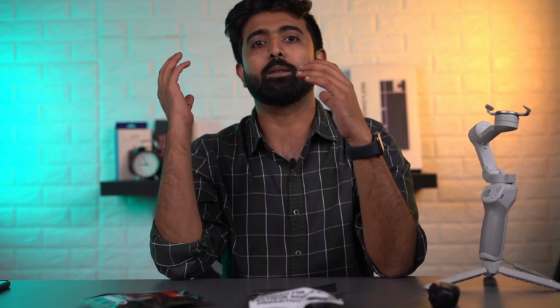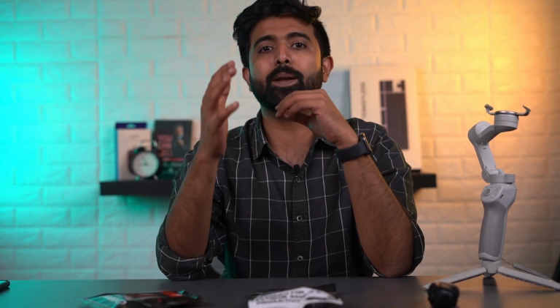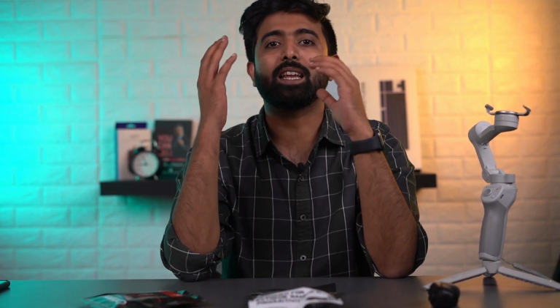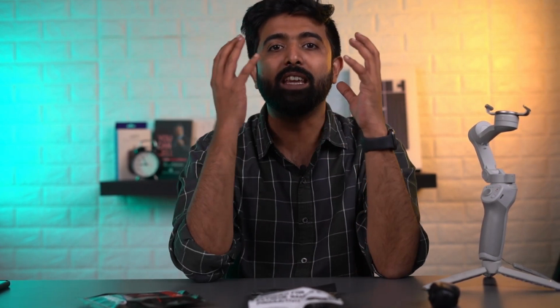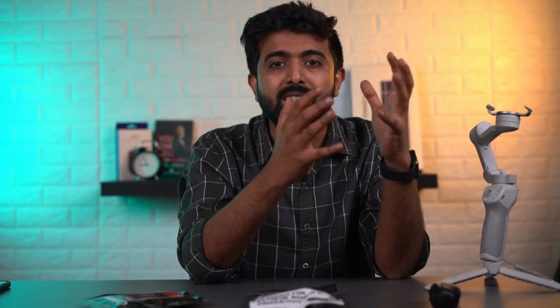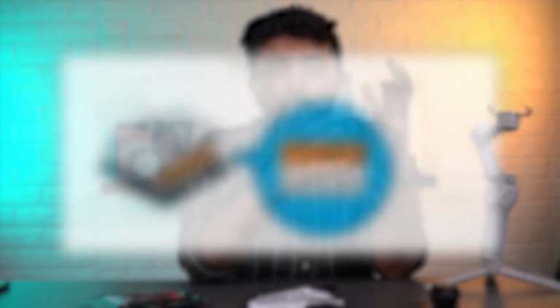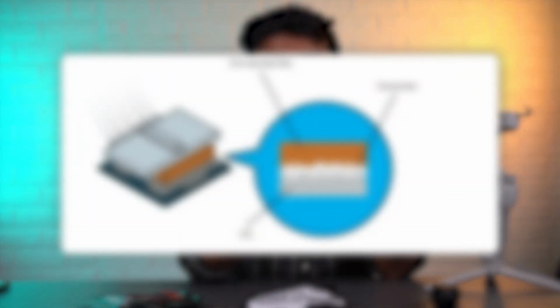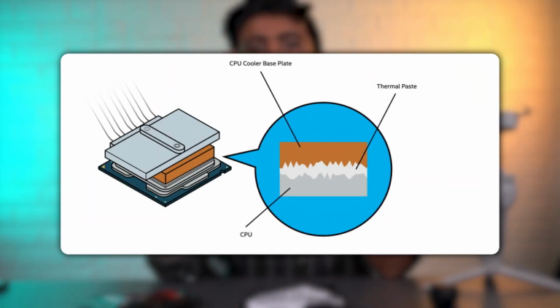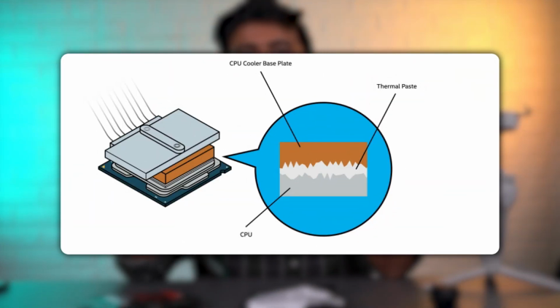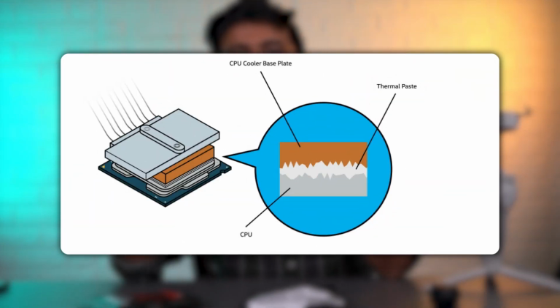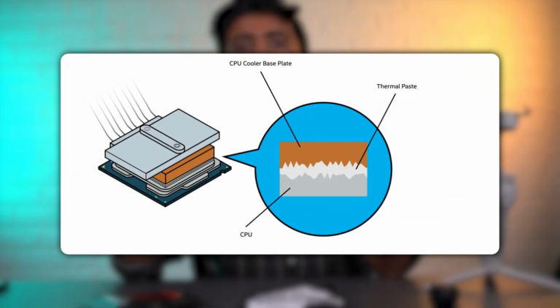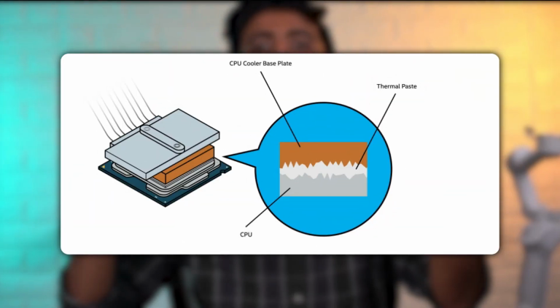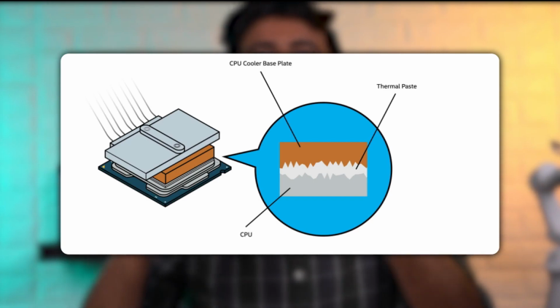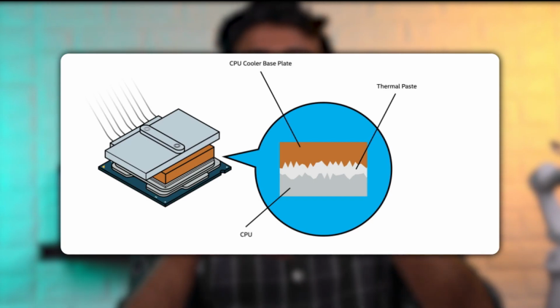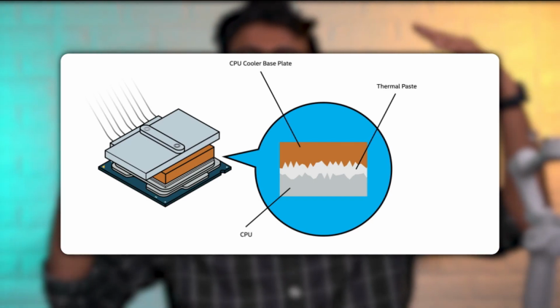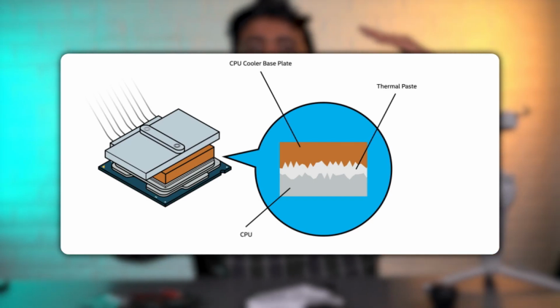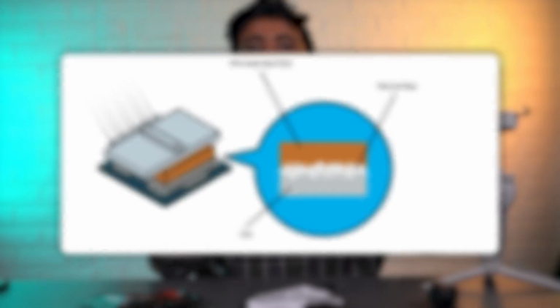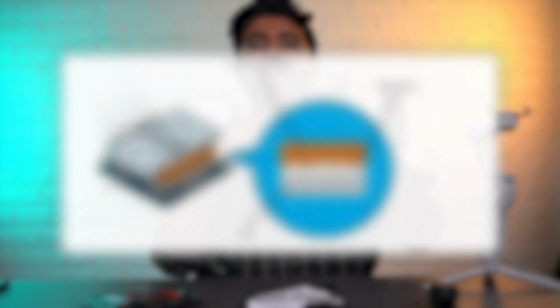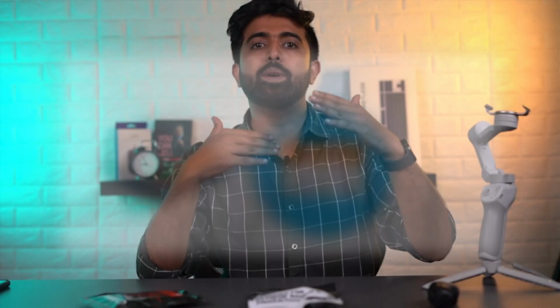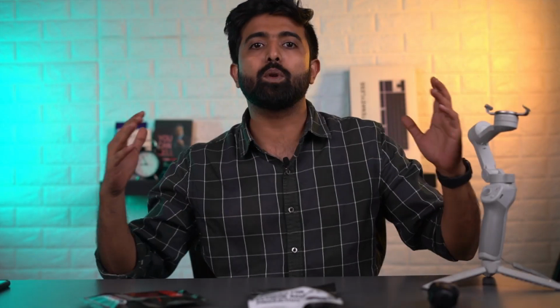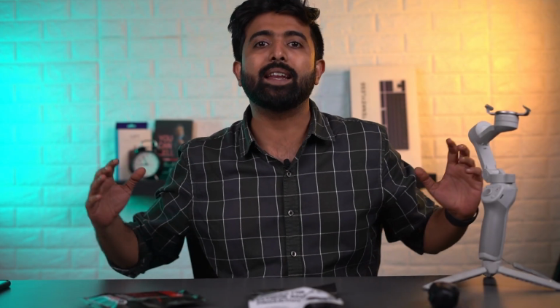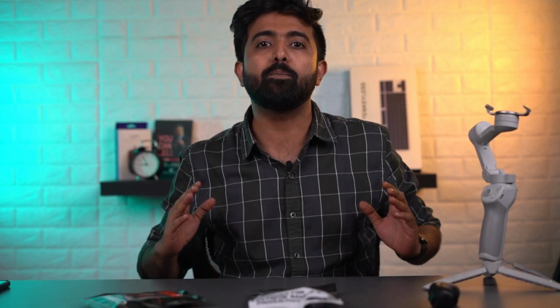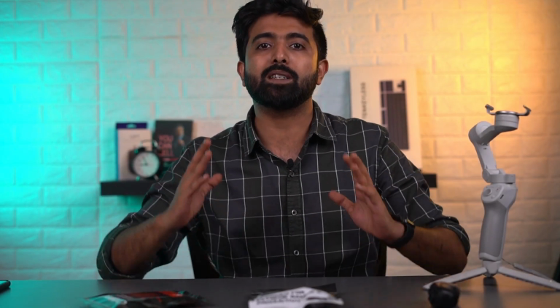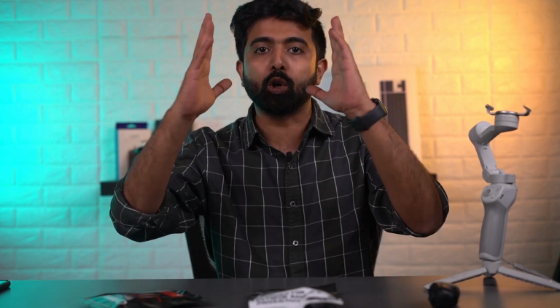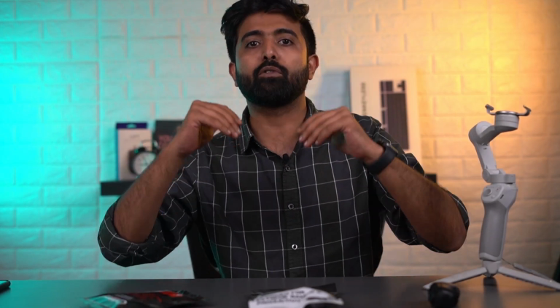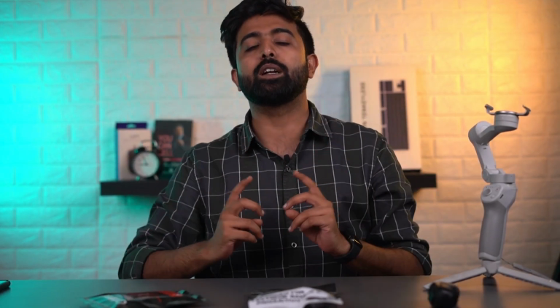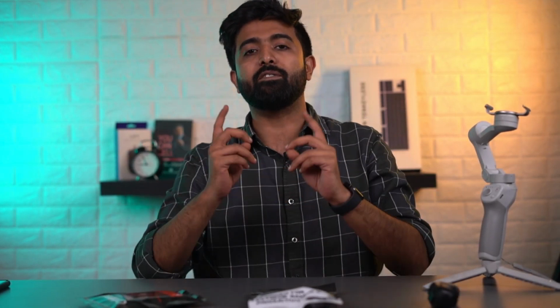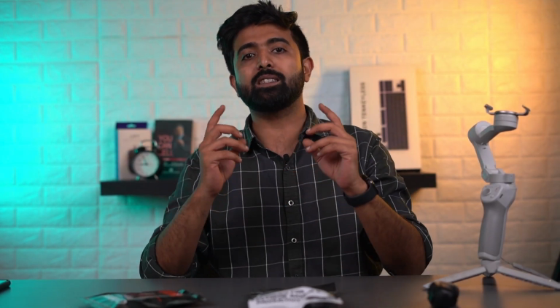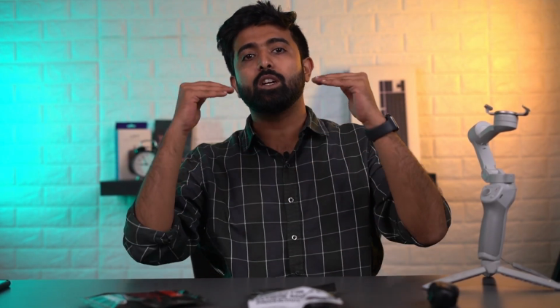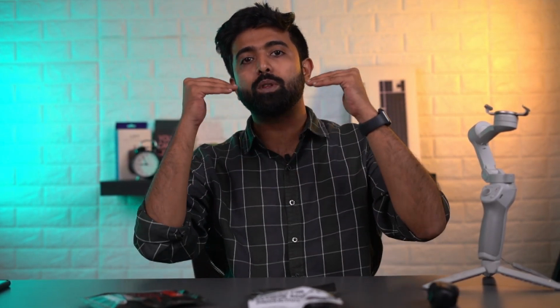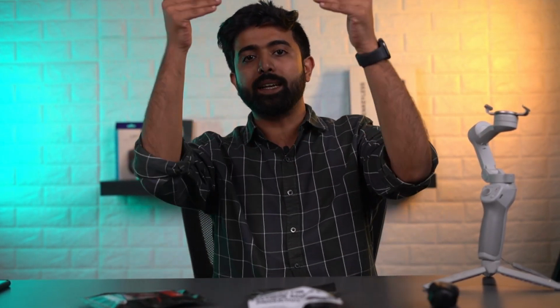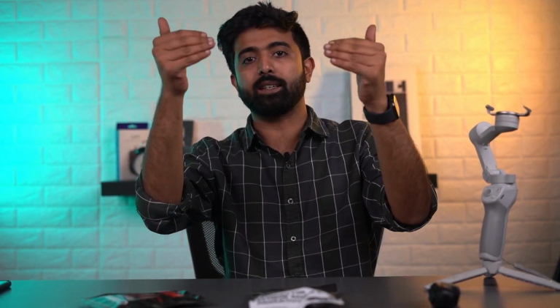Thermal paste evens out these imperfections and acts as a conduit to let heat pass through from the device to the heat sink.